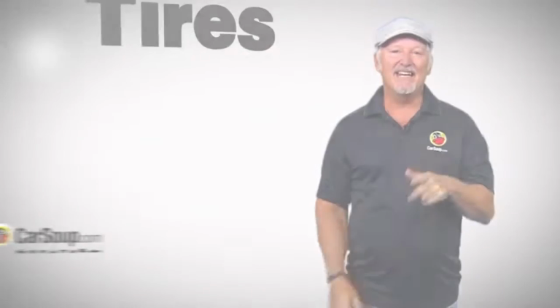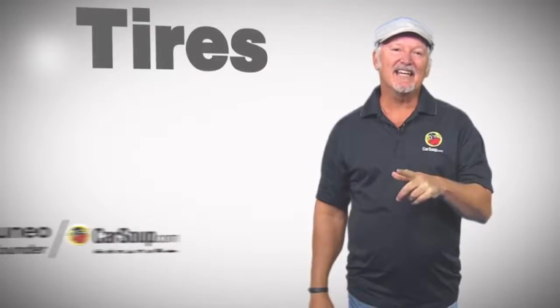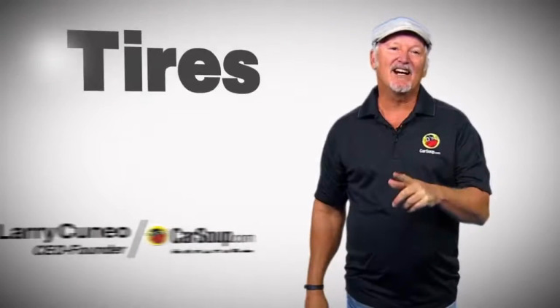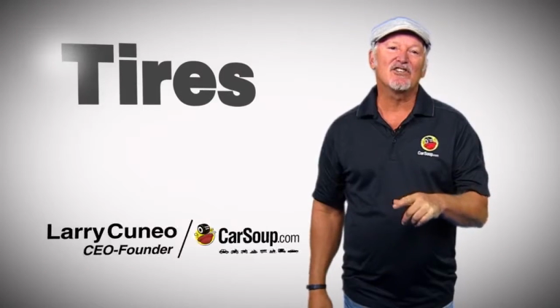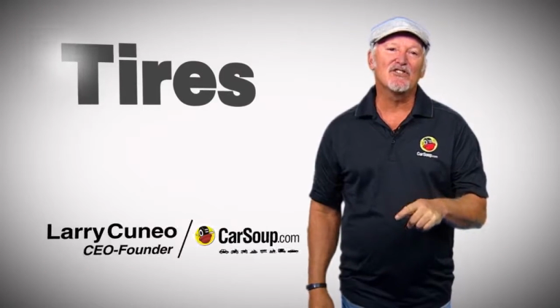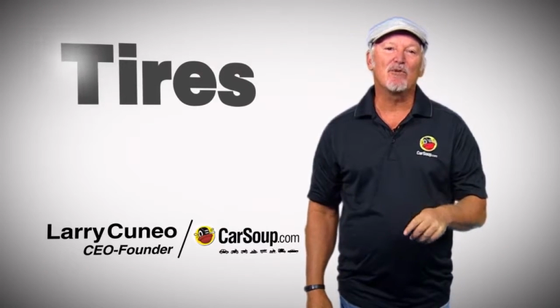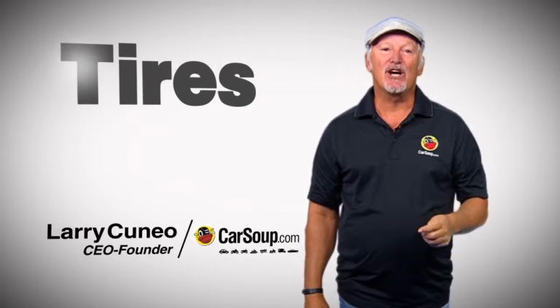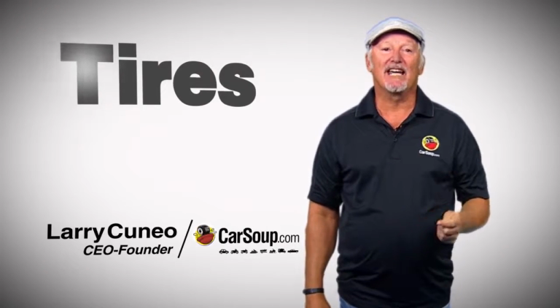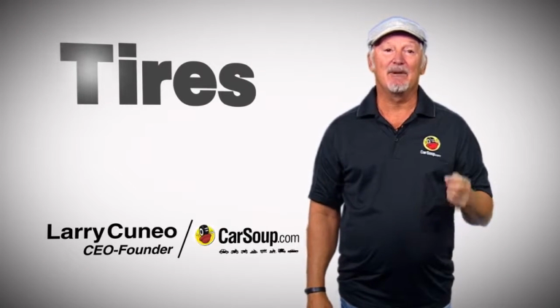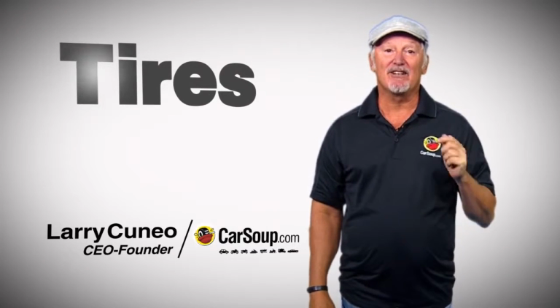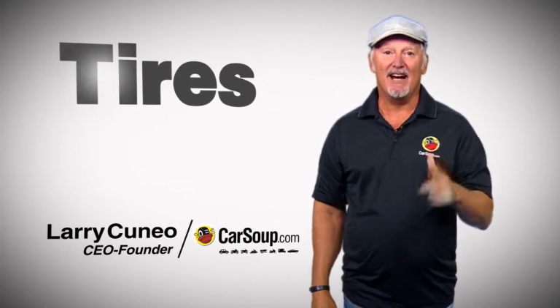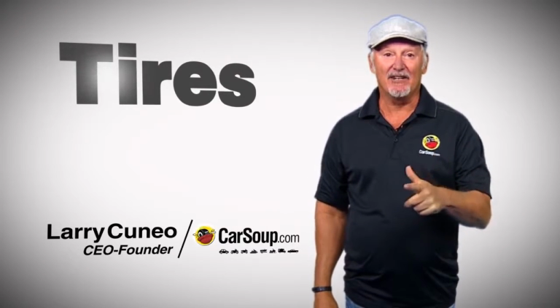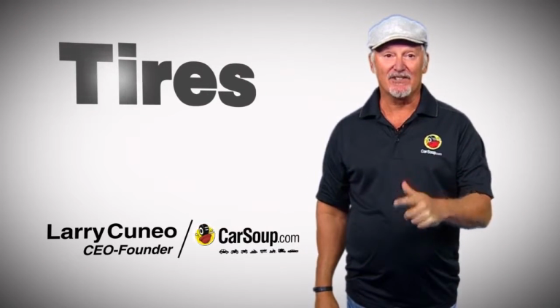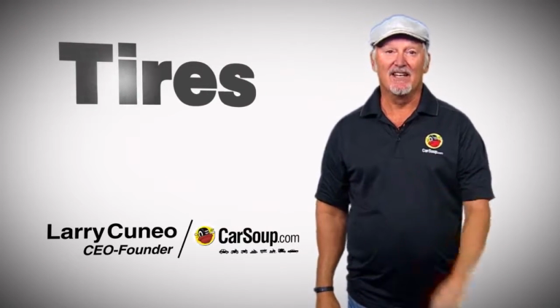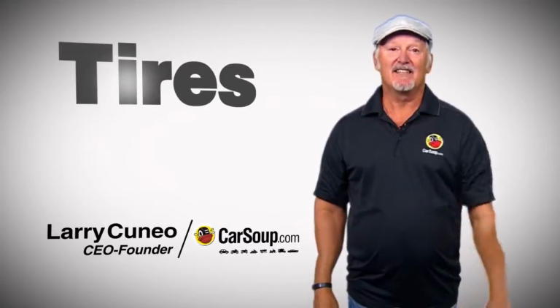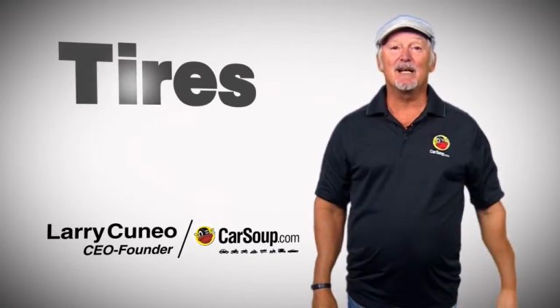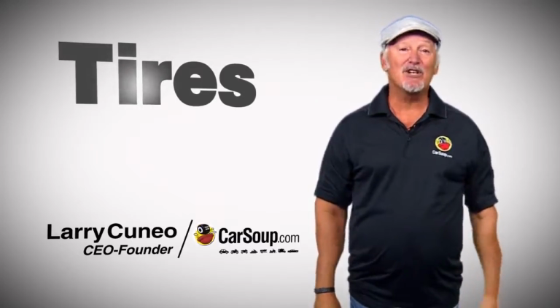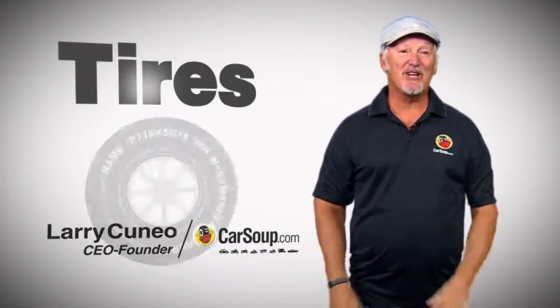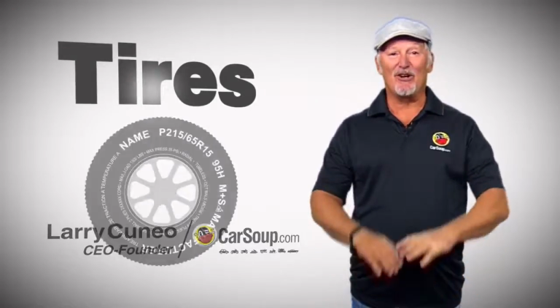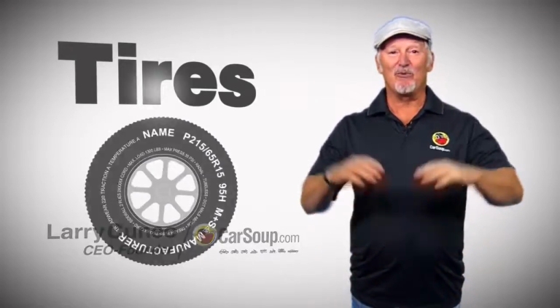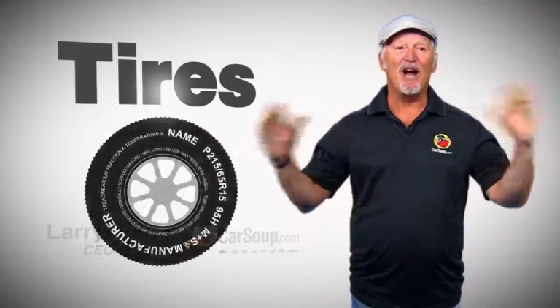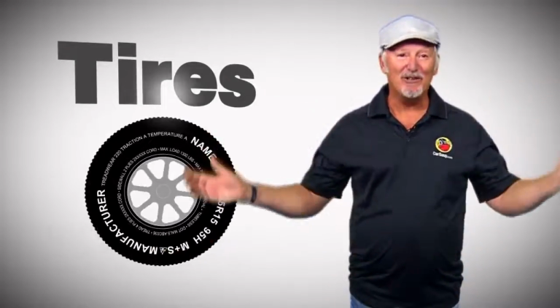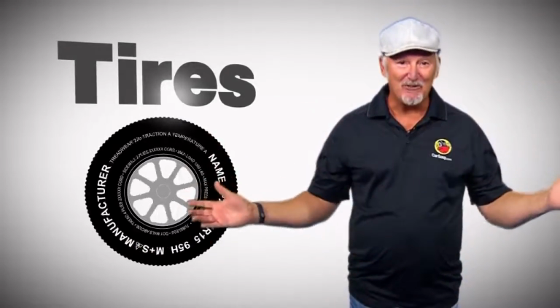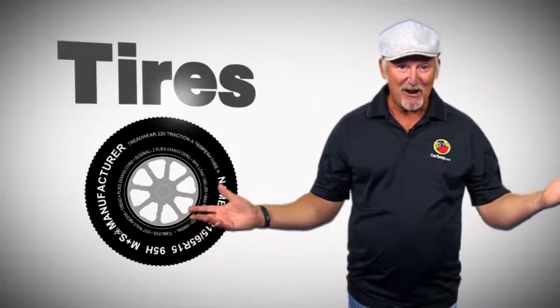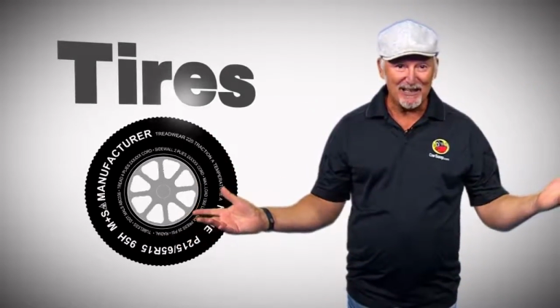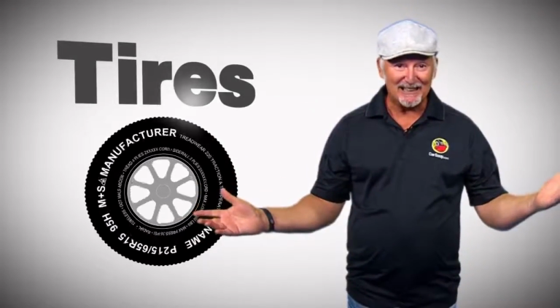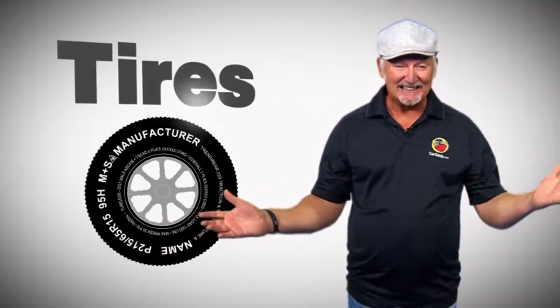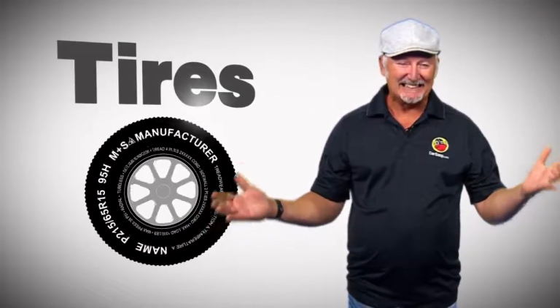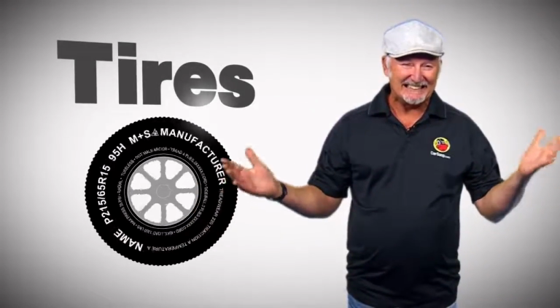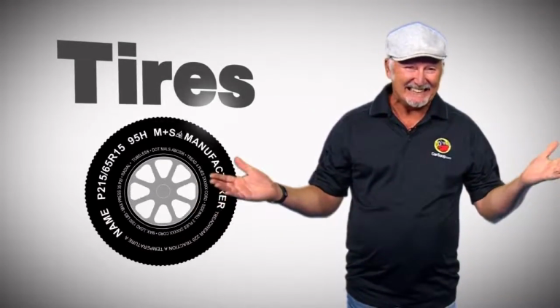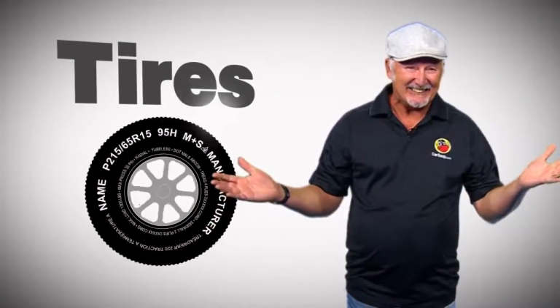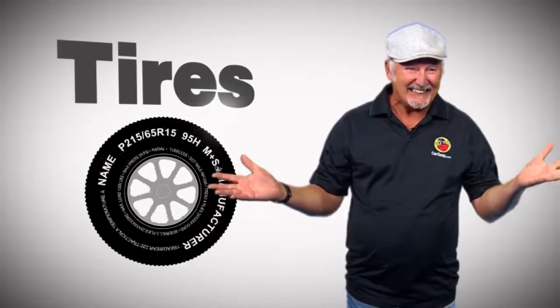Today at Carsoup we're talking about tires, a subject we could go round and round on. Sorry.